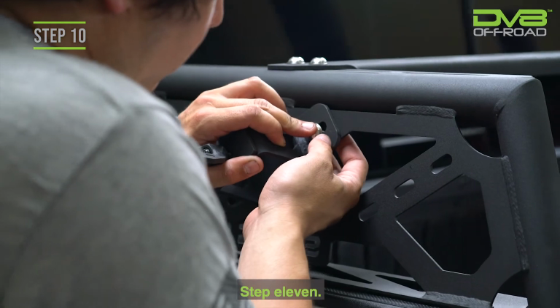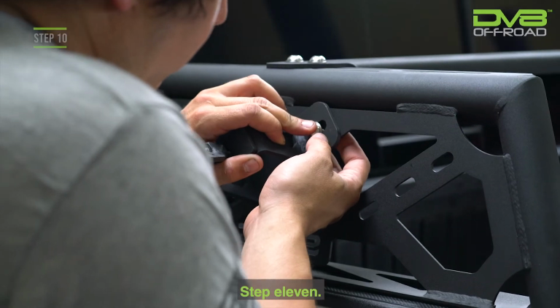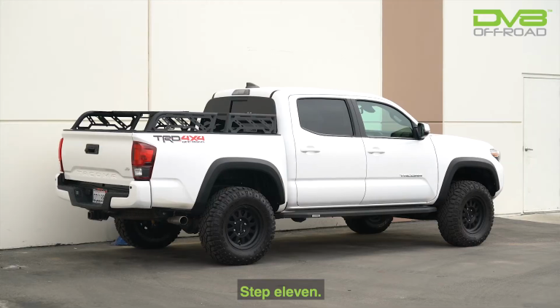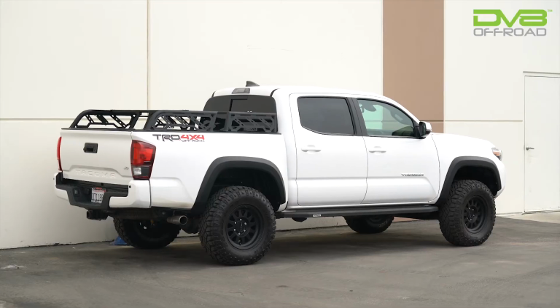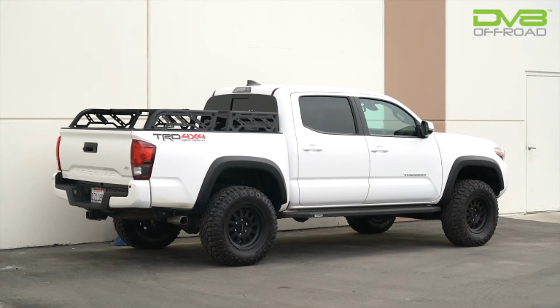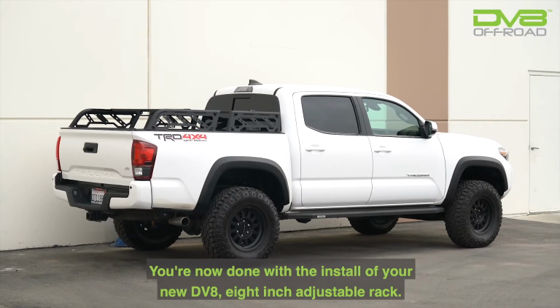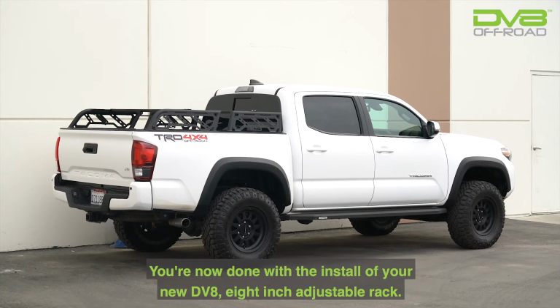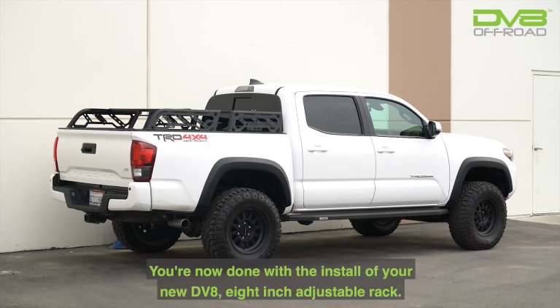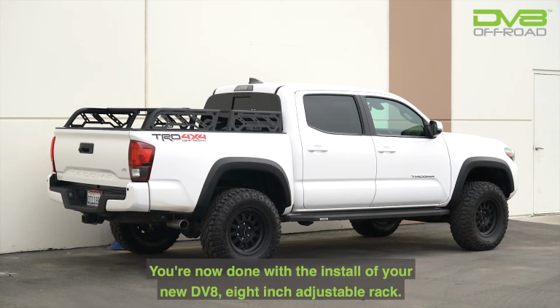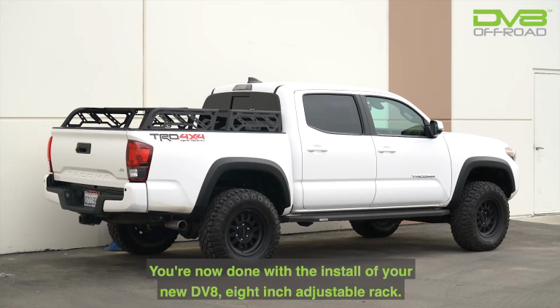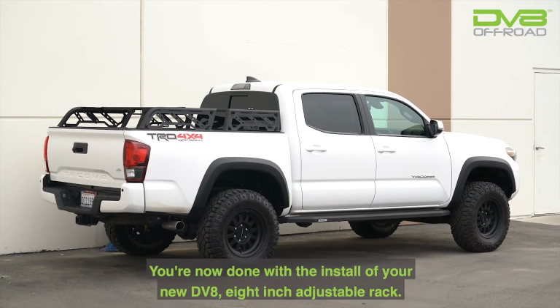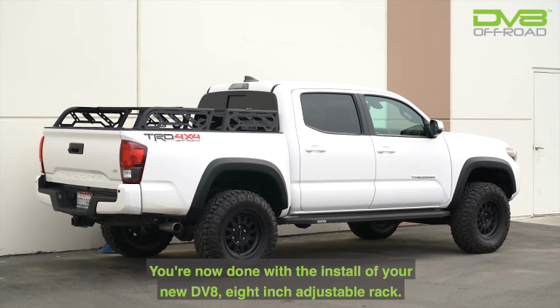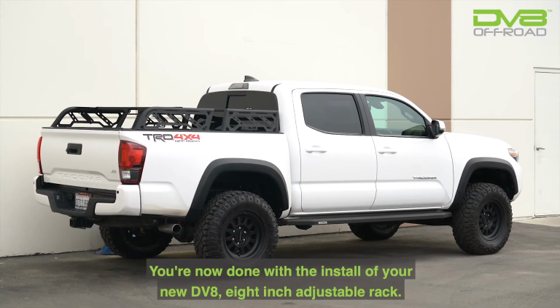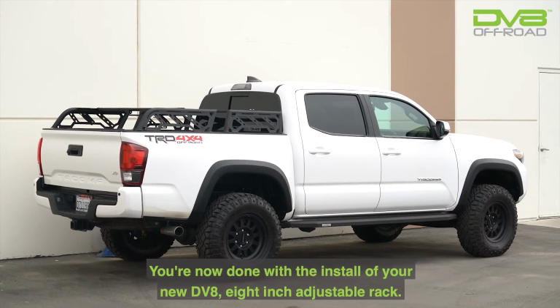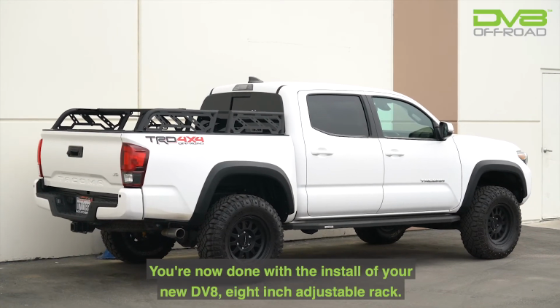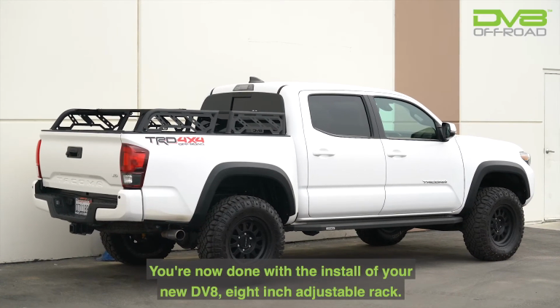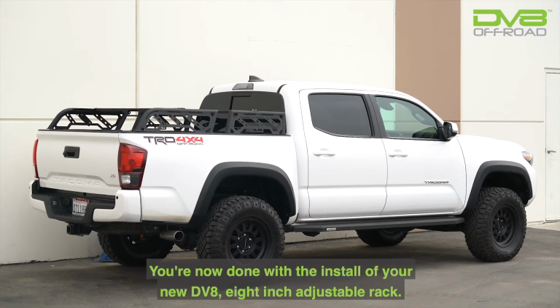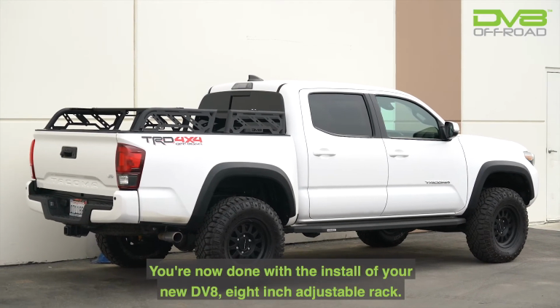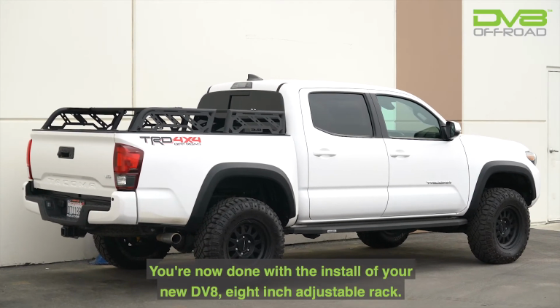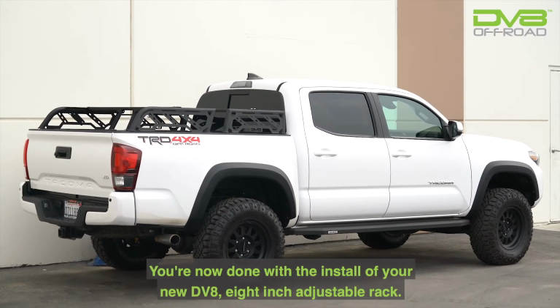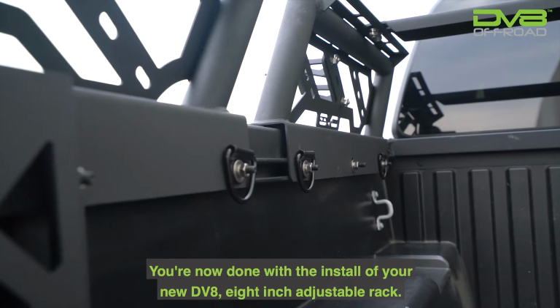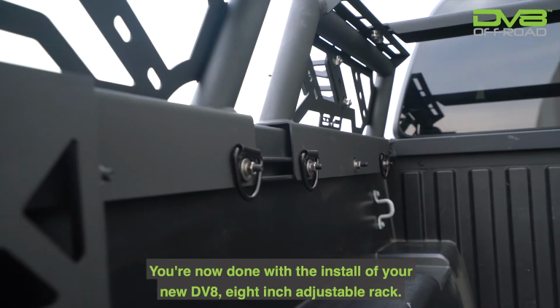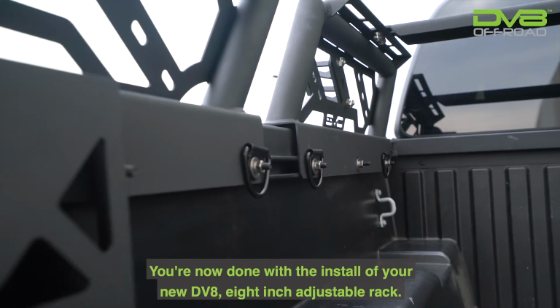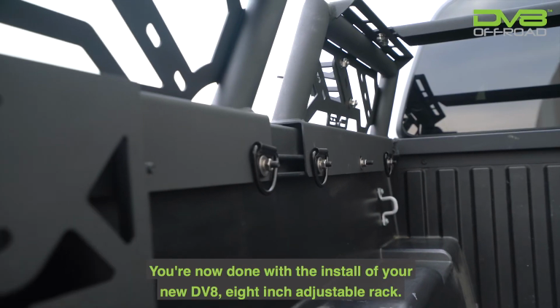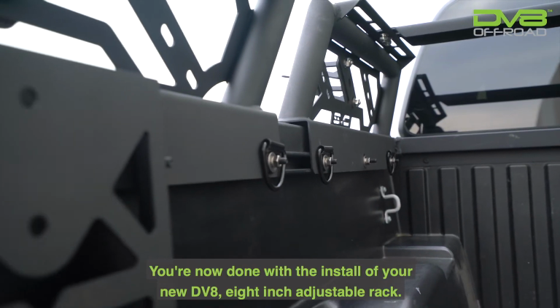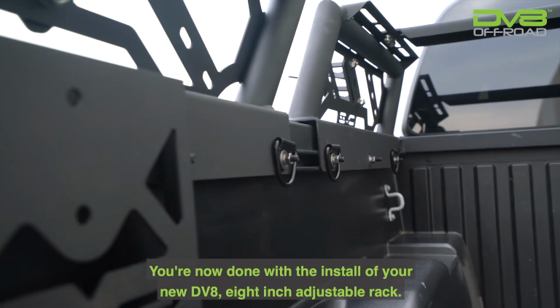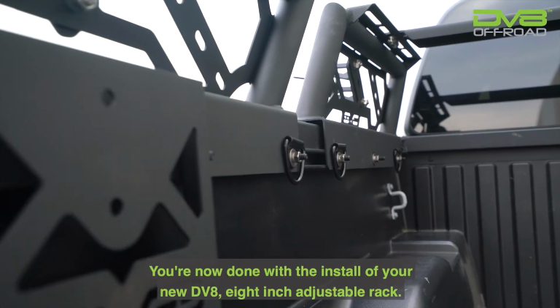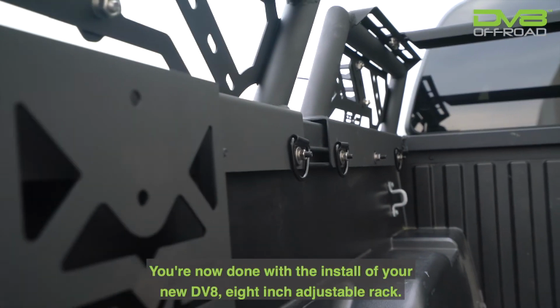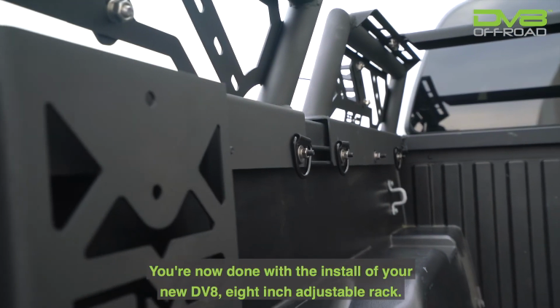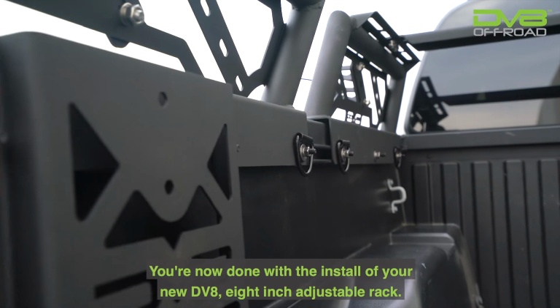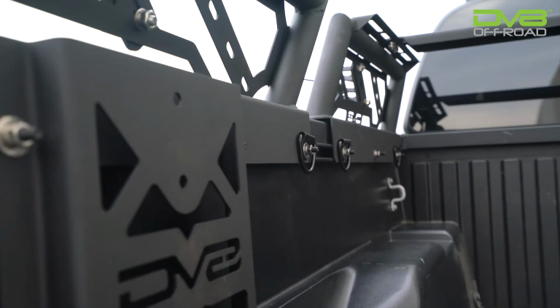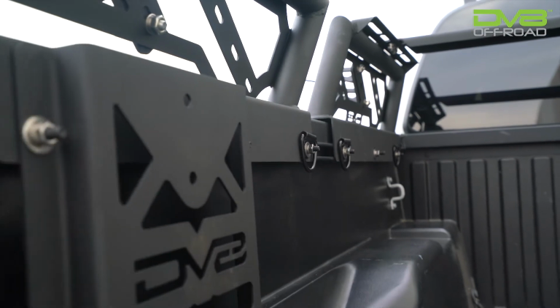Step 11. You're now done with the install of your new DV8 8-inch adjustable rack.